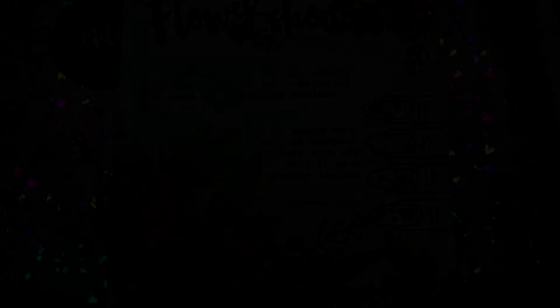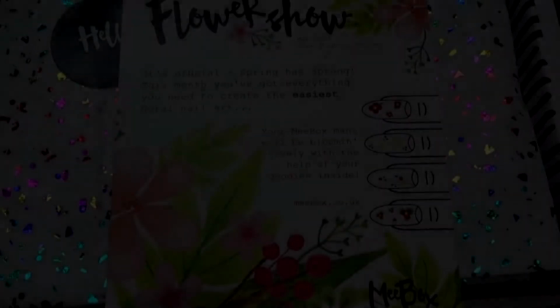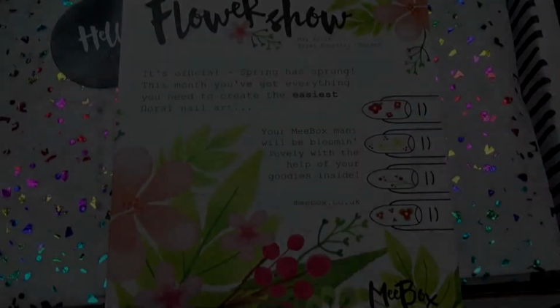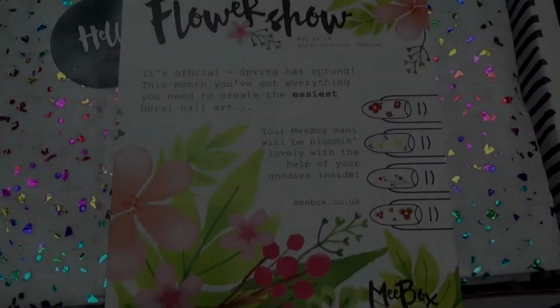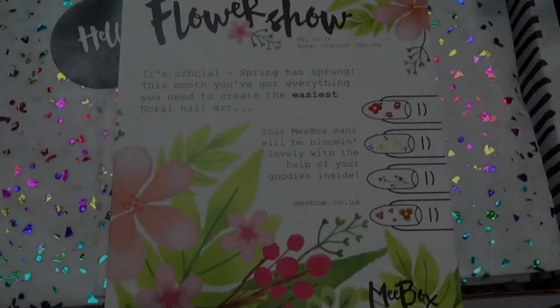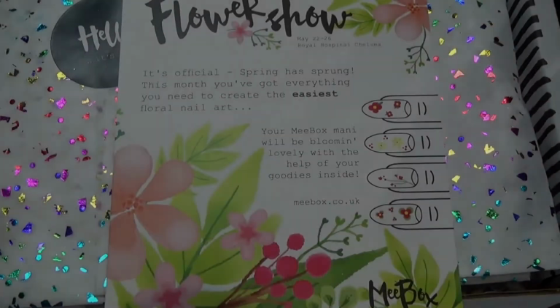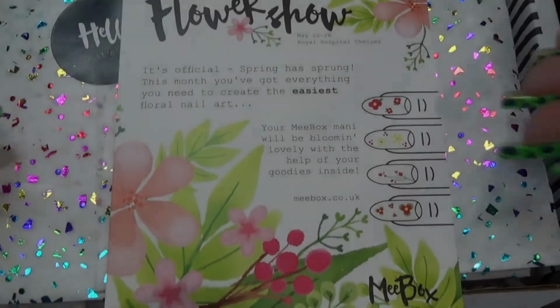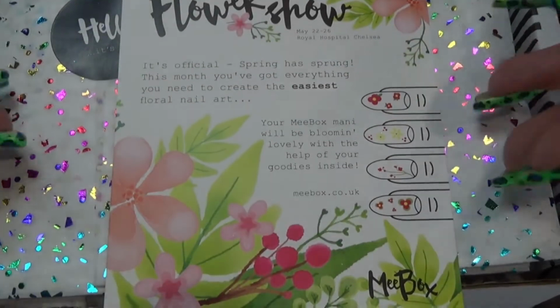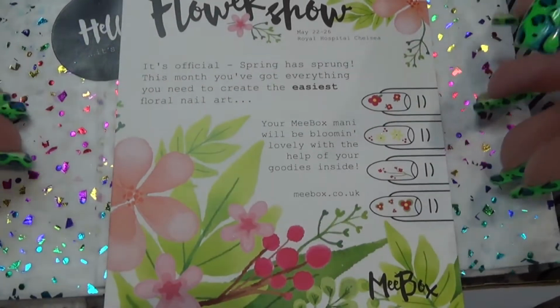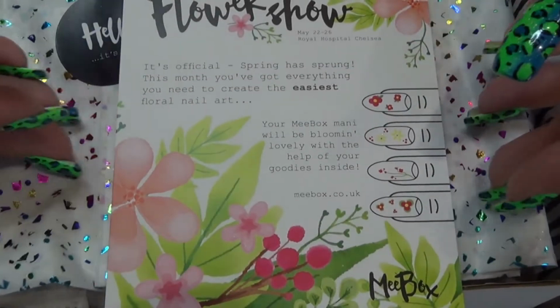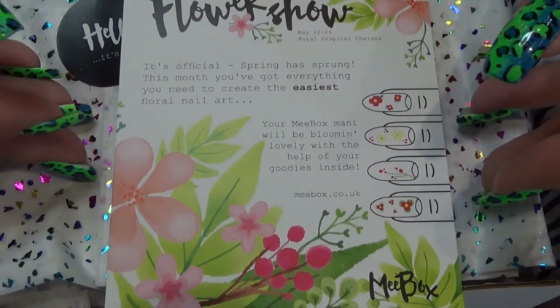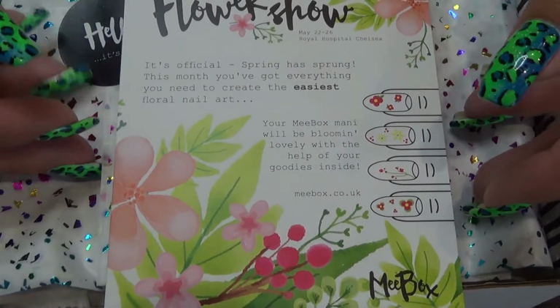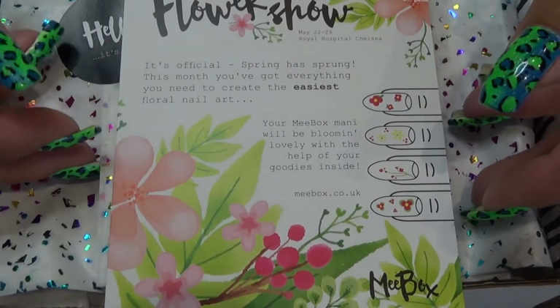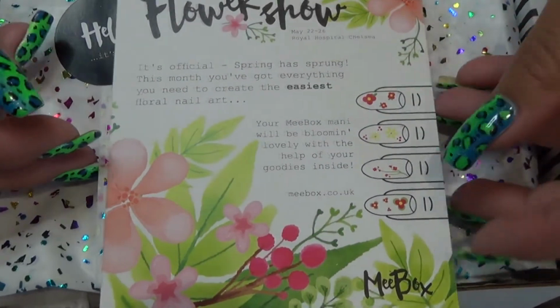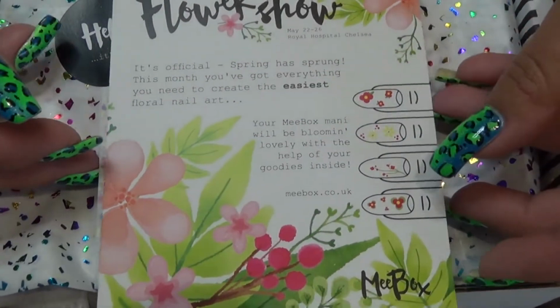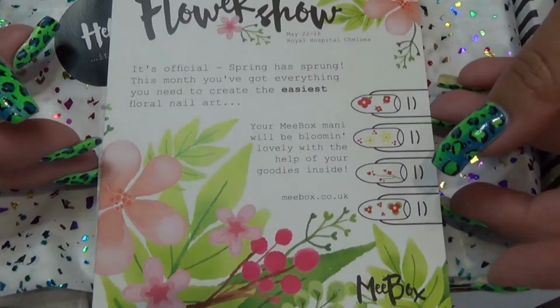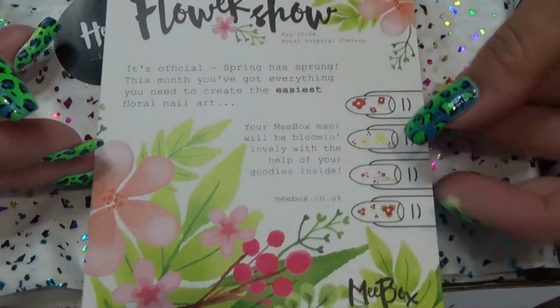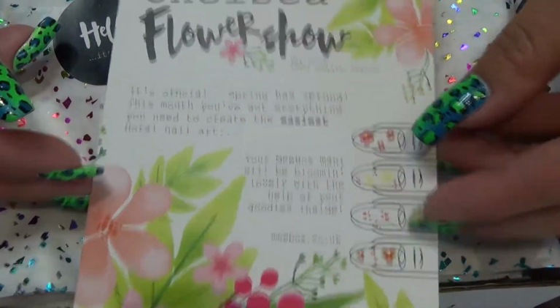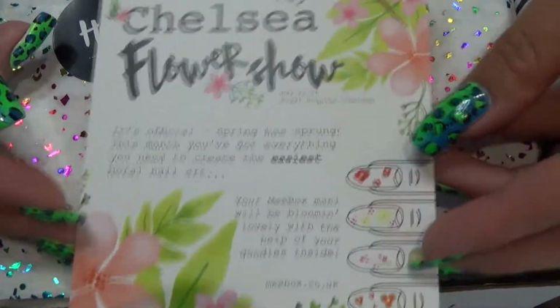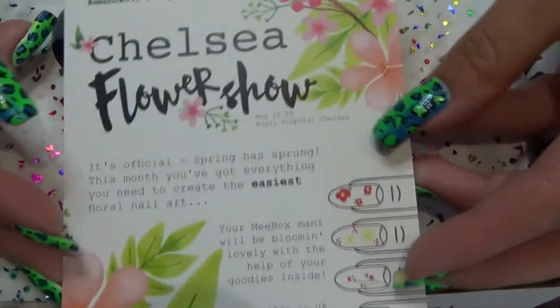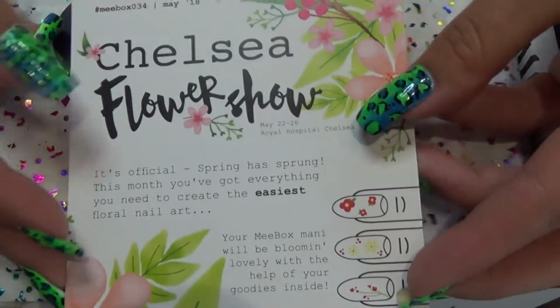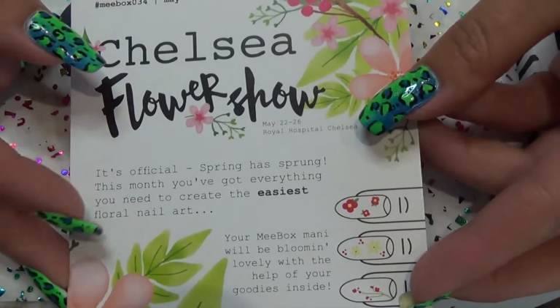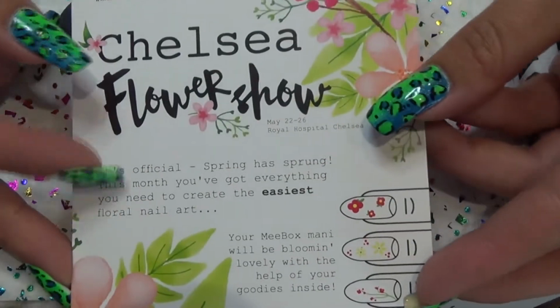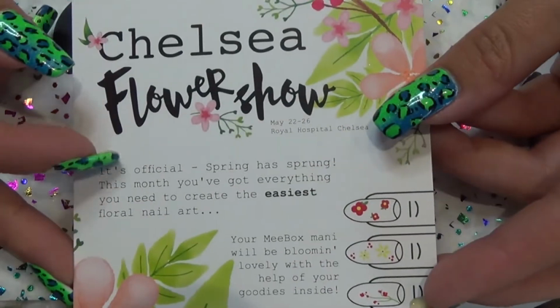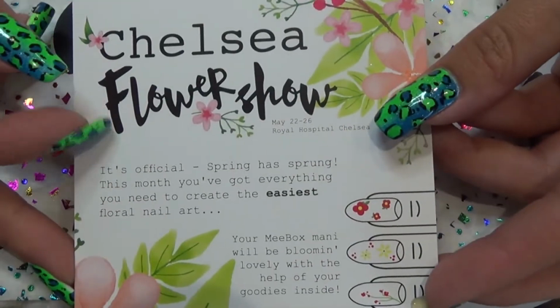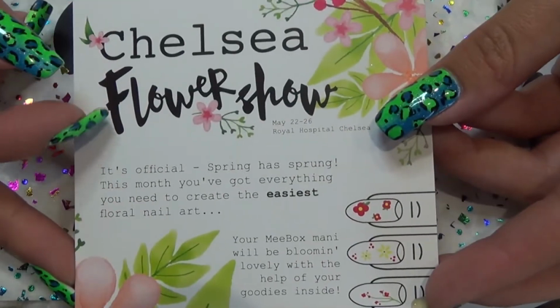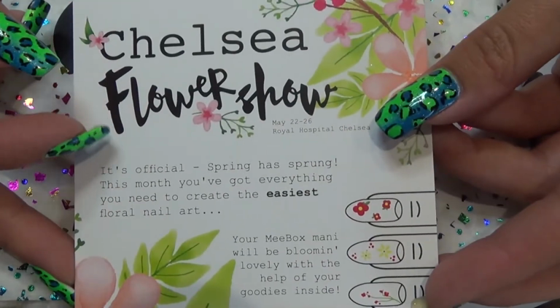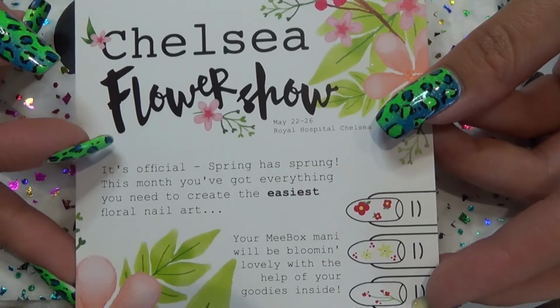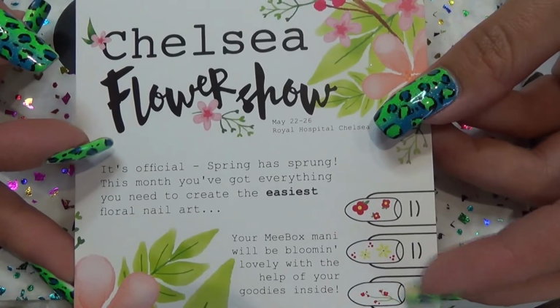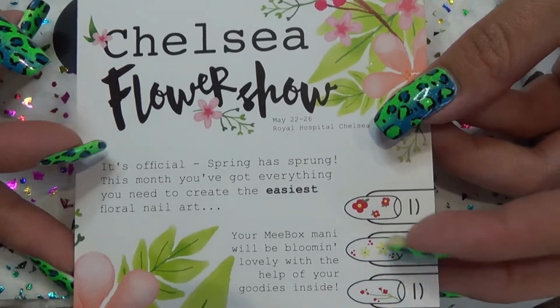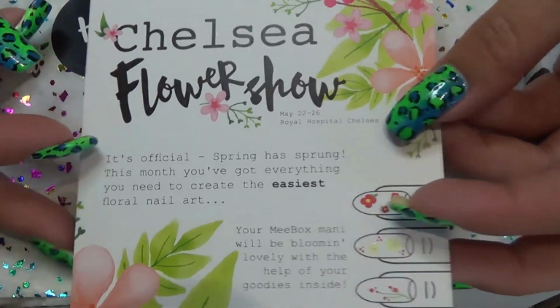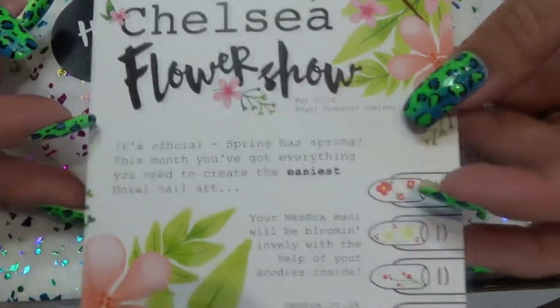Hi guys, so it's time to have a look at this one's Mii Box. As you can see, the theme is Chelsea Flower Show.